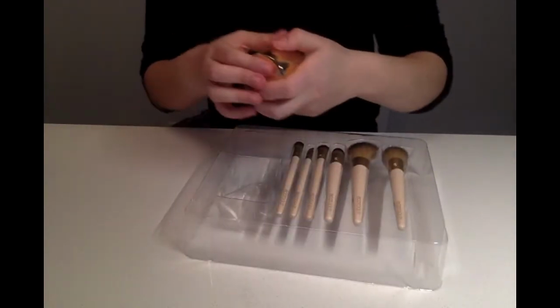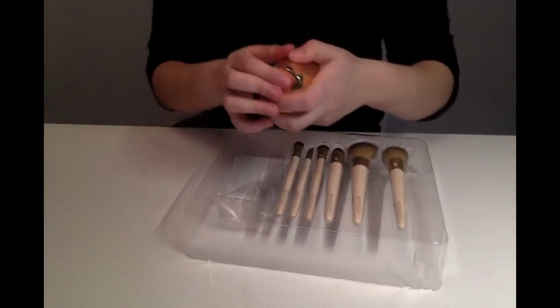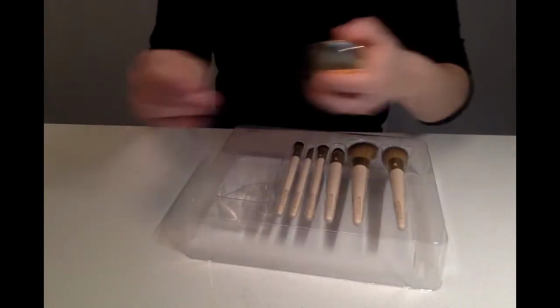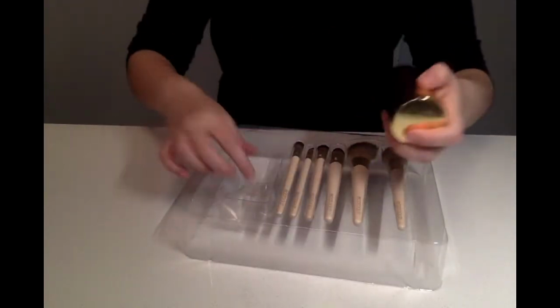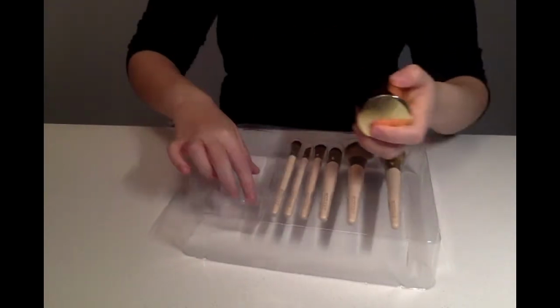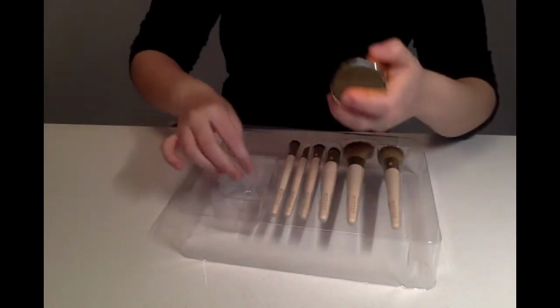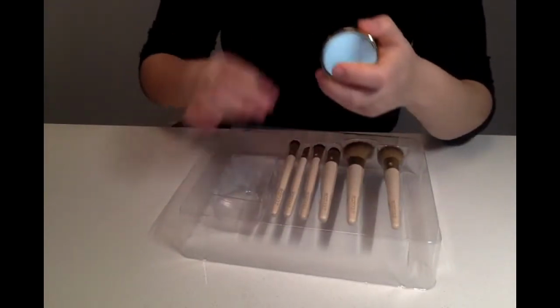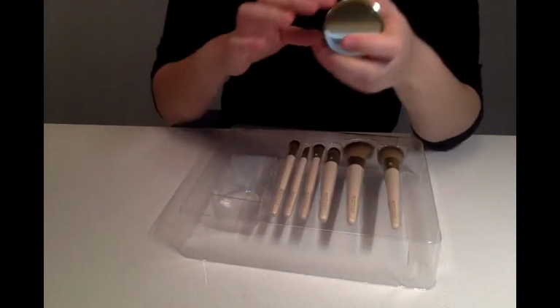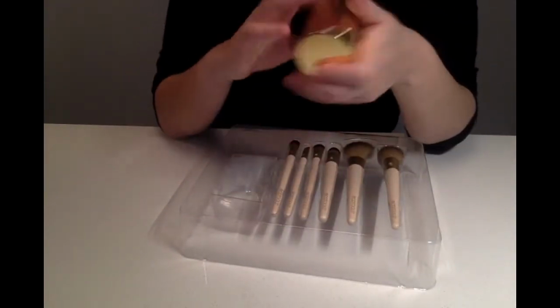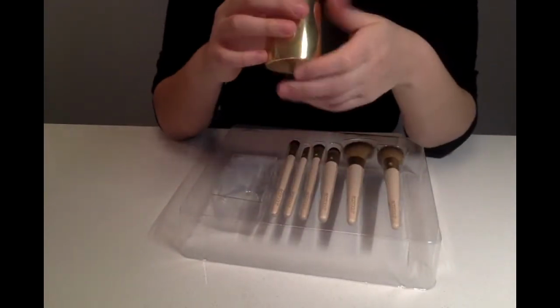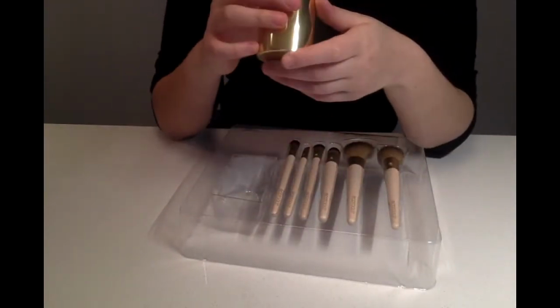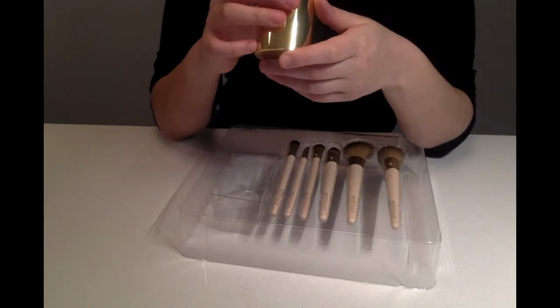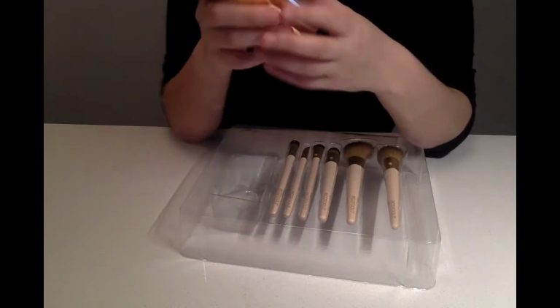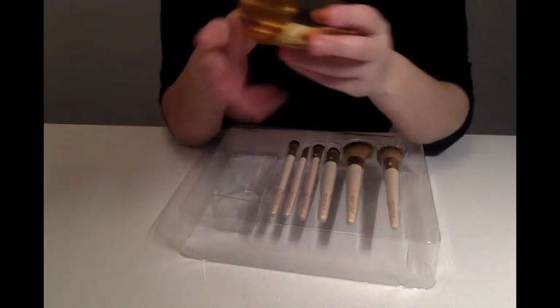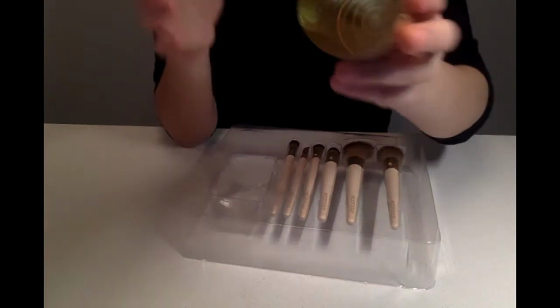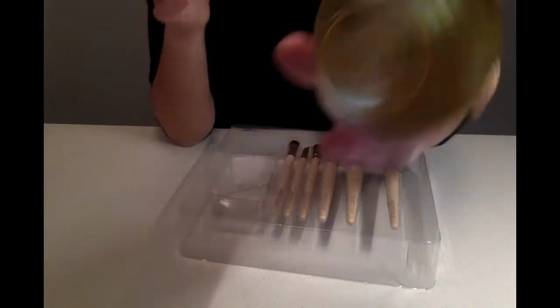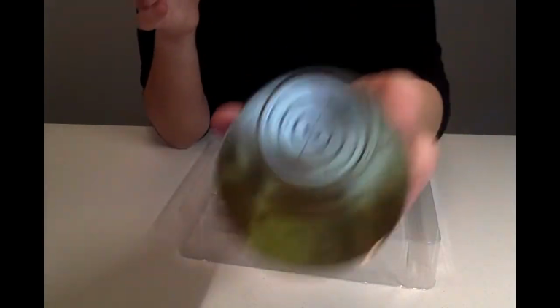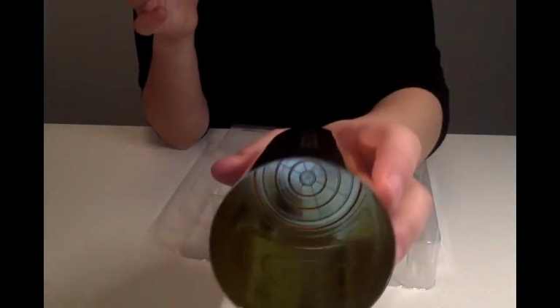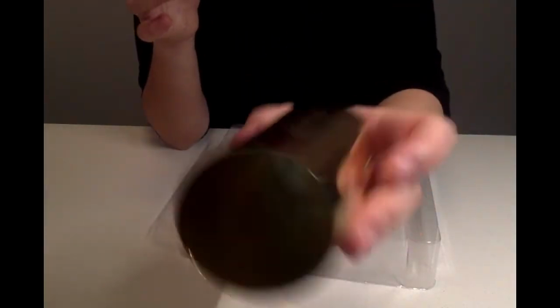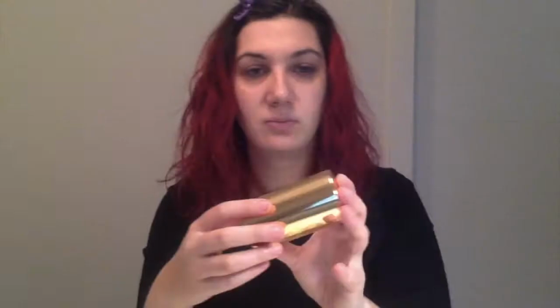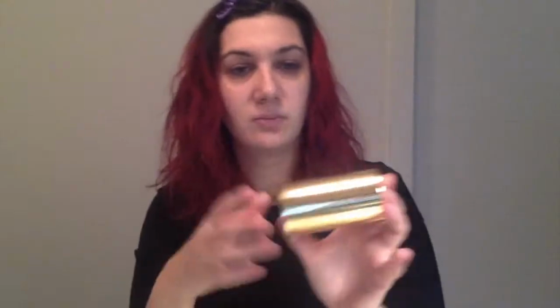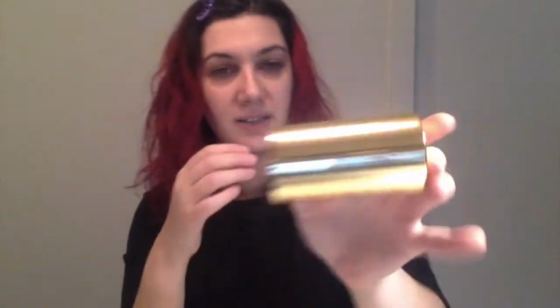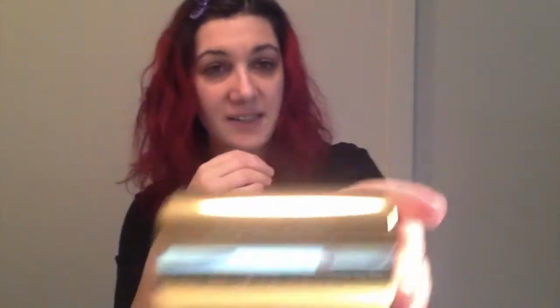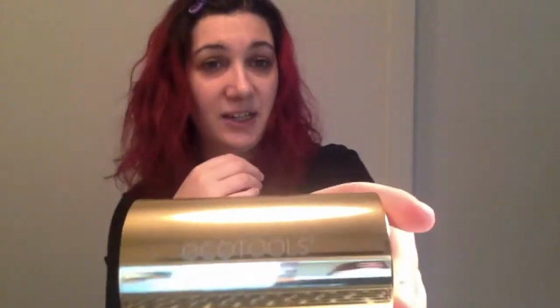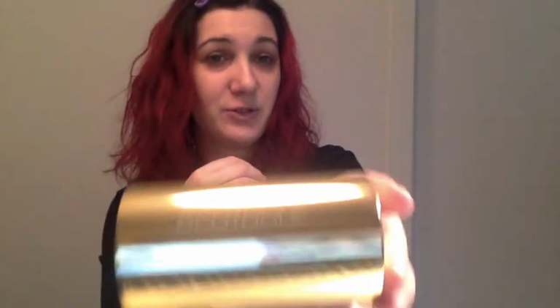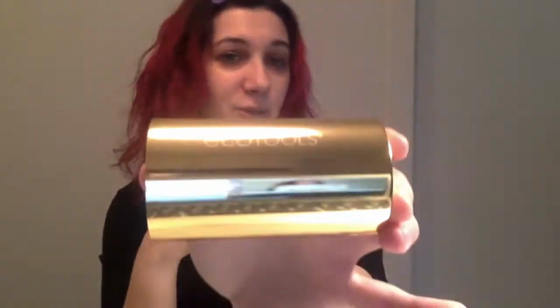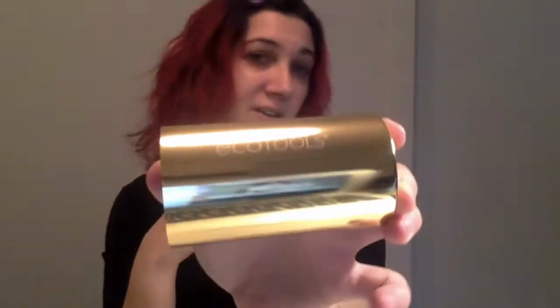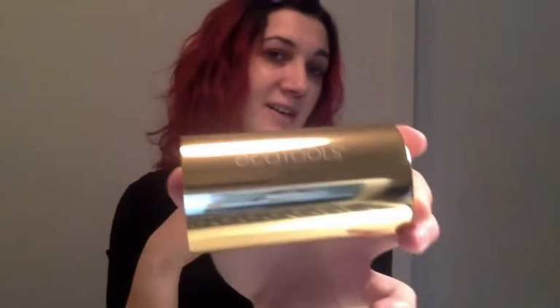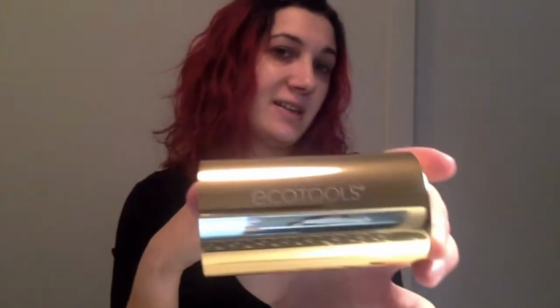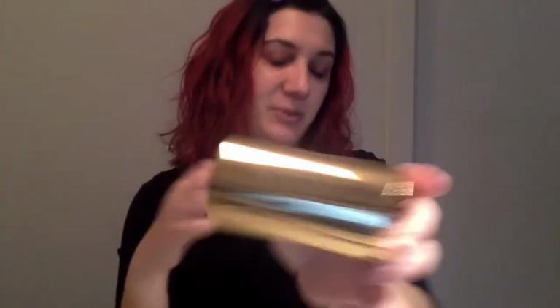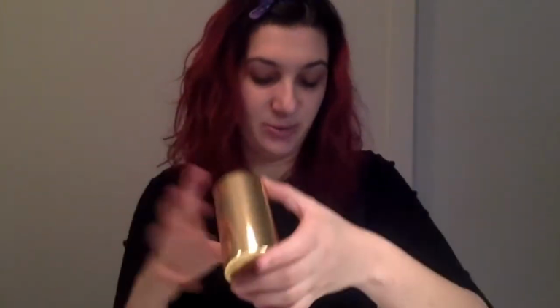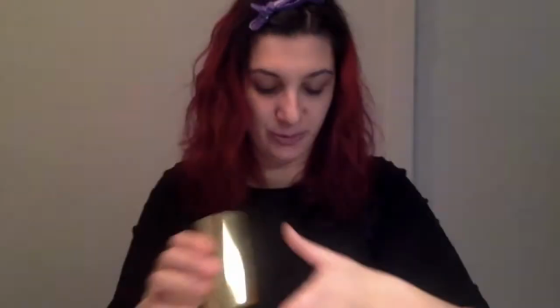There's a little sticky stuff on the back to hold it in. It says Ecotools on it, and that's pretty cool.